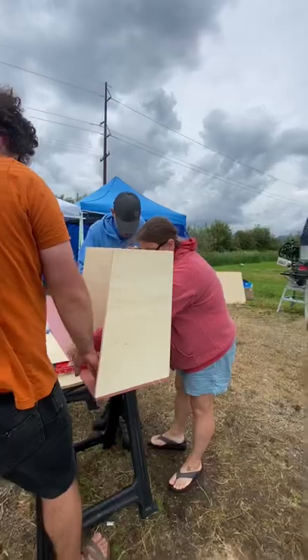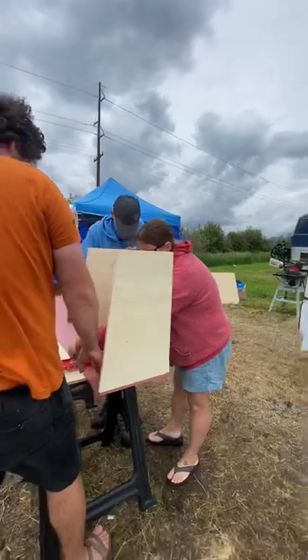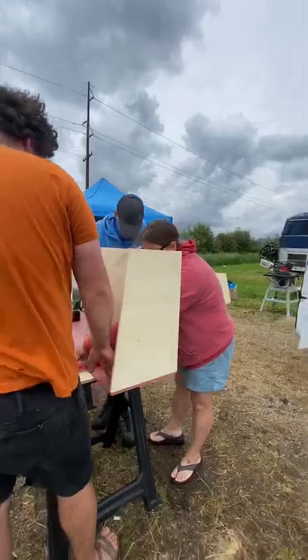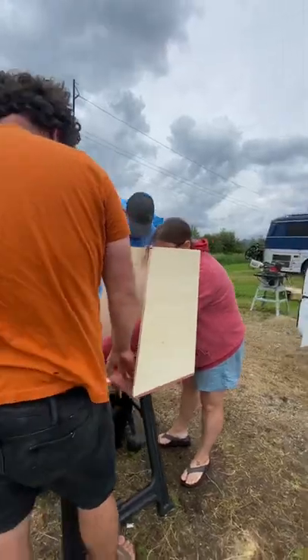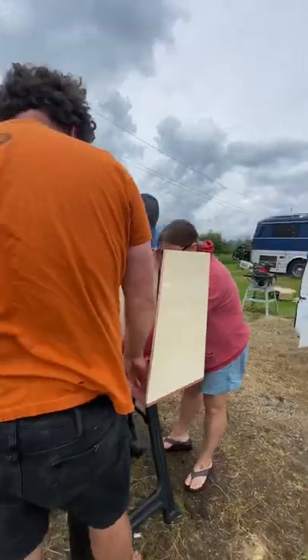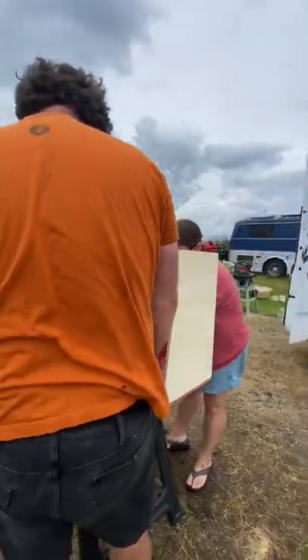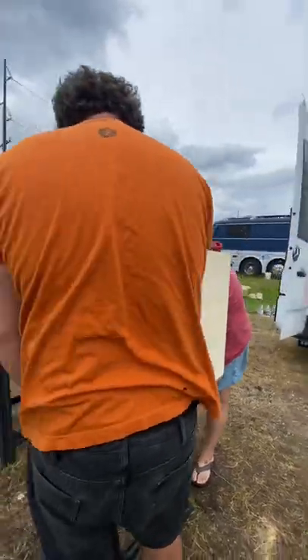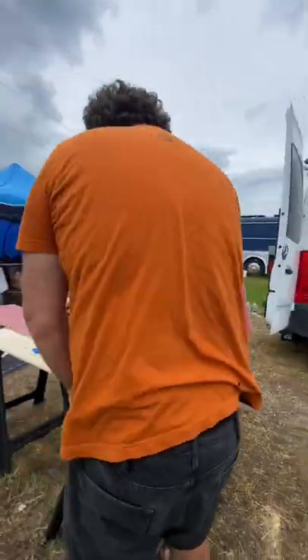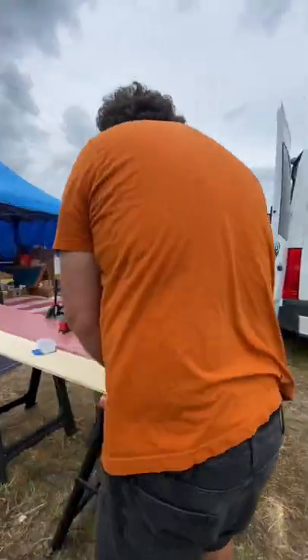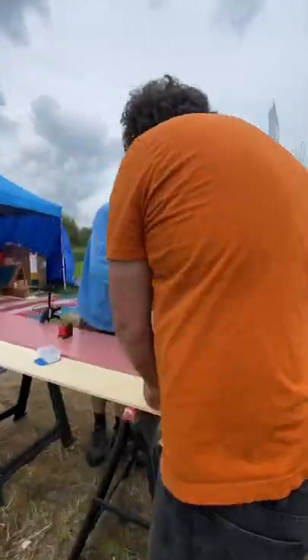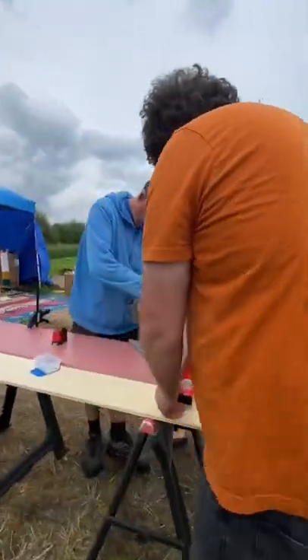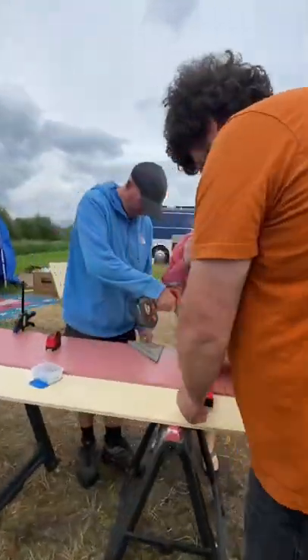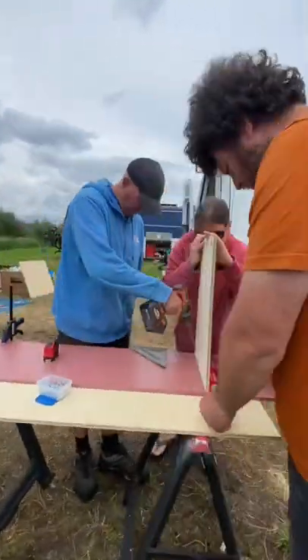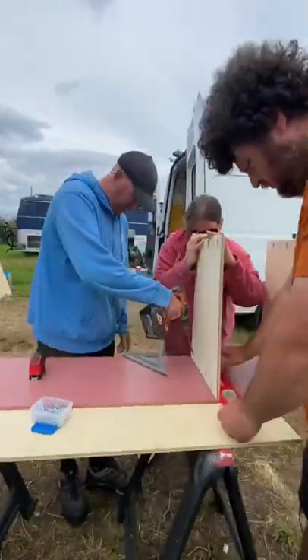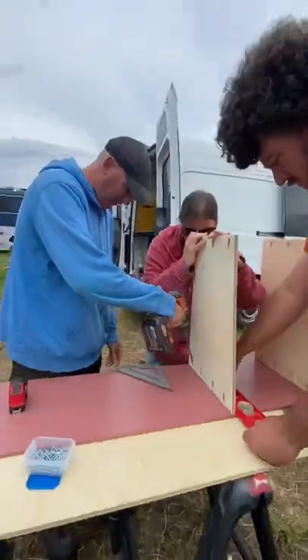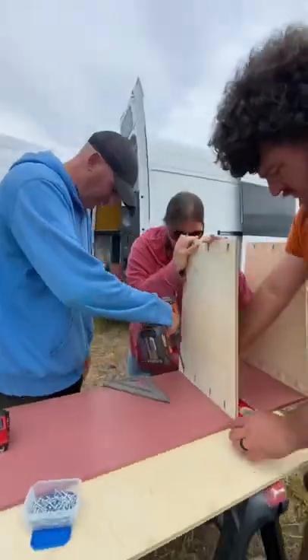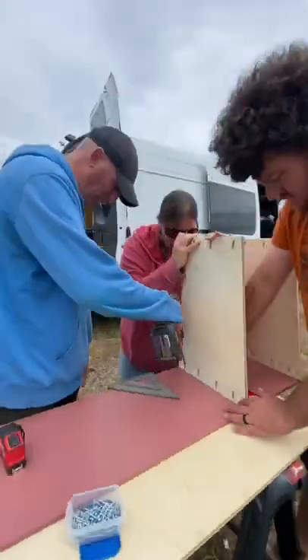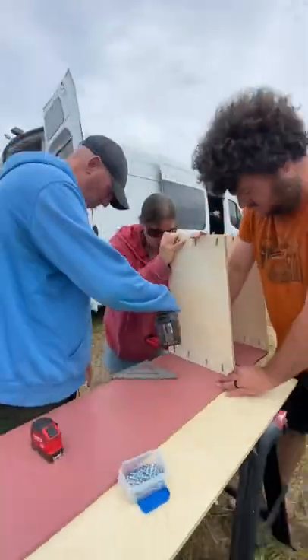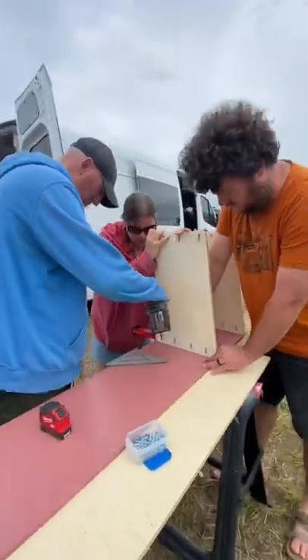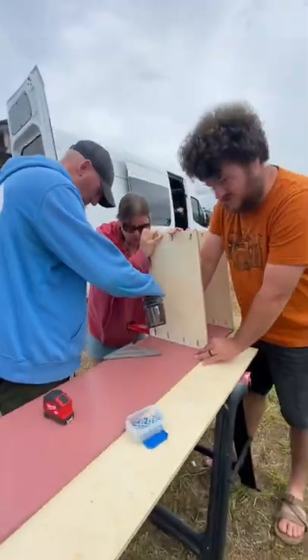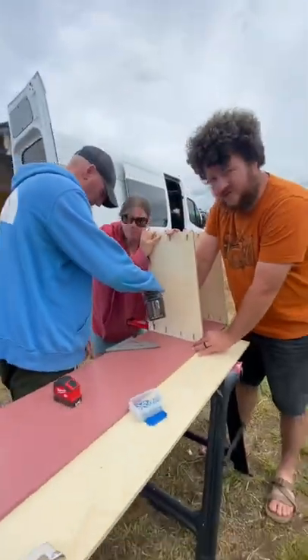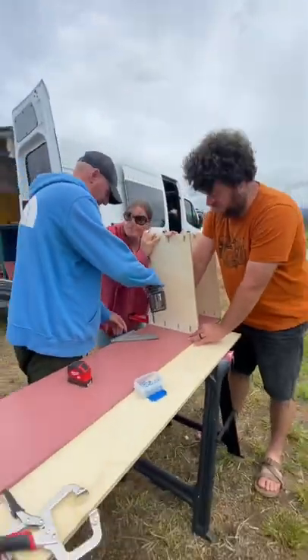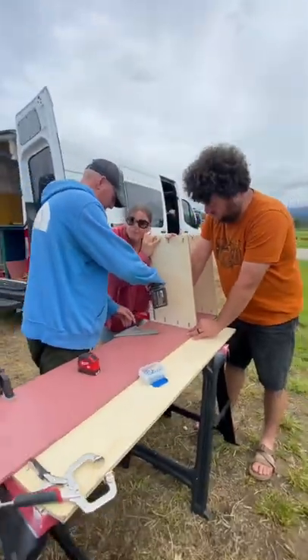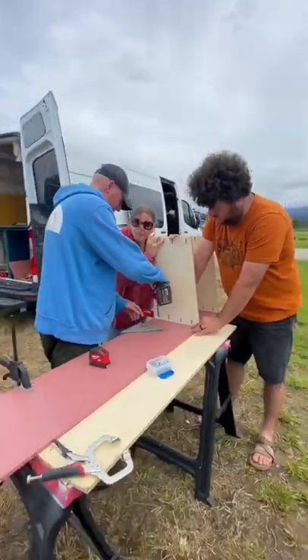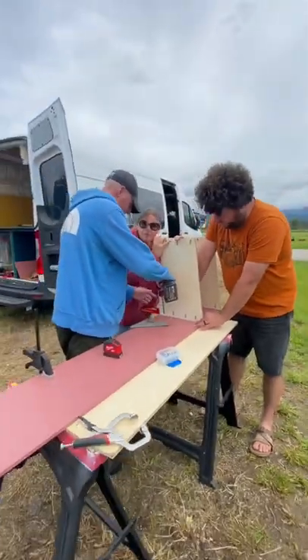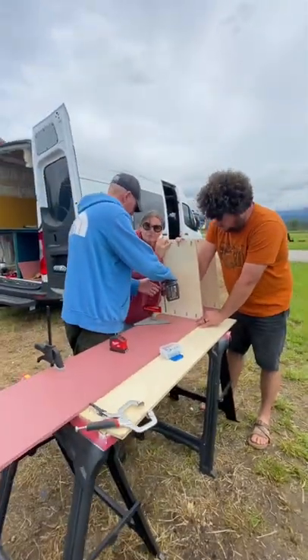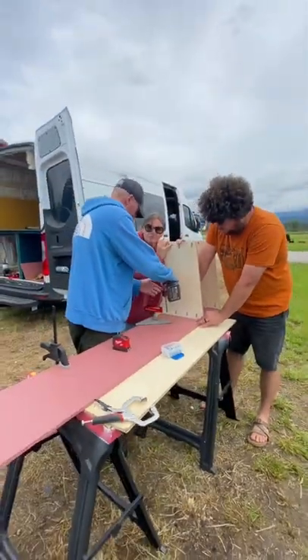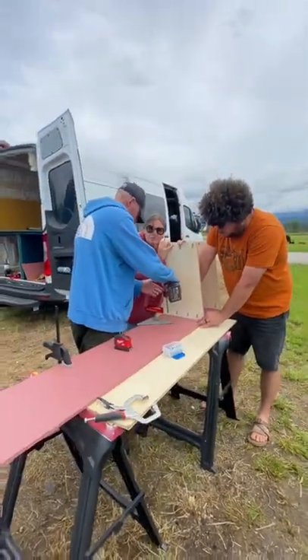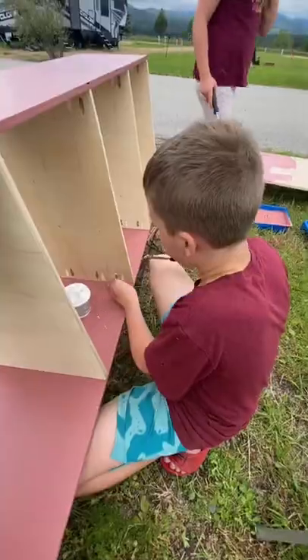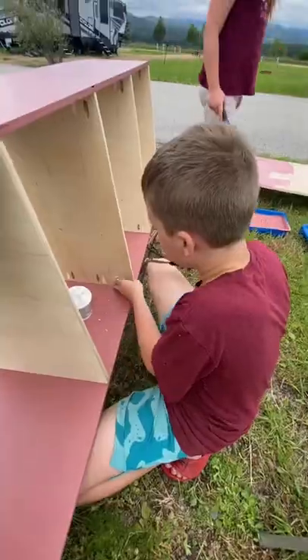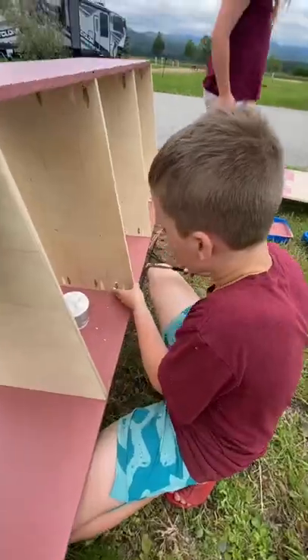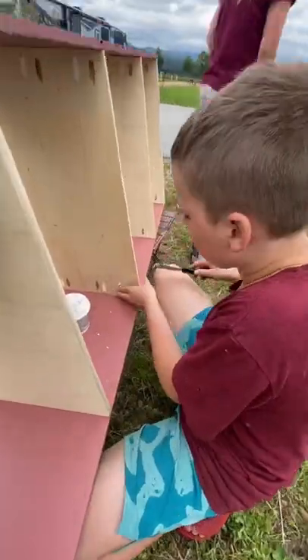Today we're building the cubbies that each of us are going to get to store our clothes while we're camping in the van.